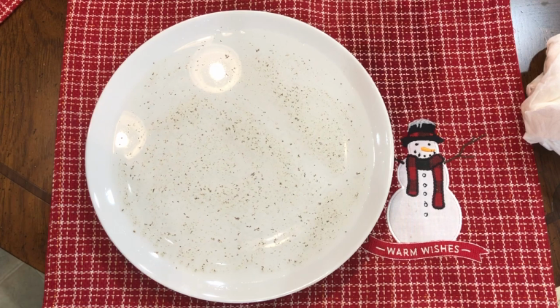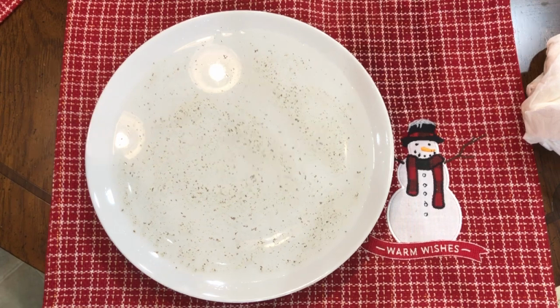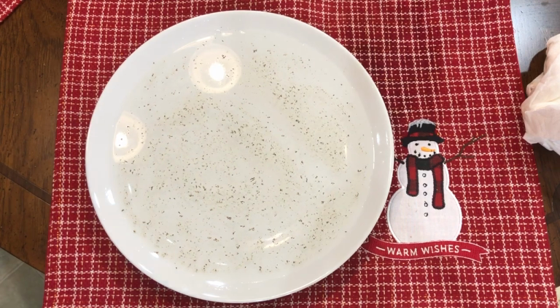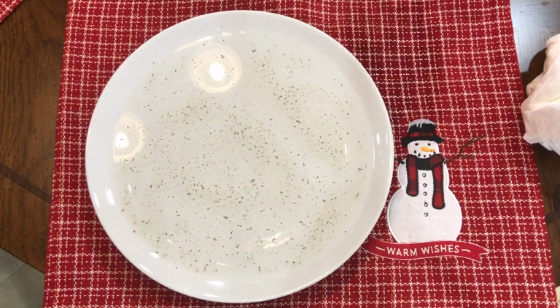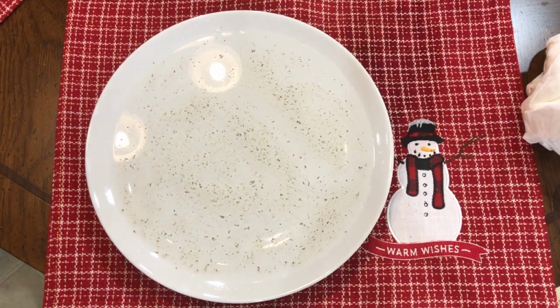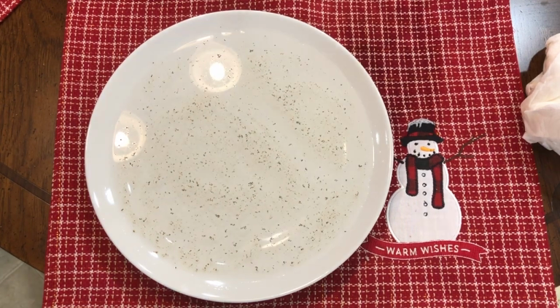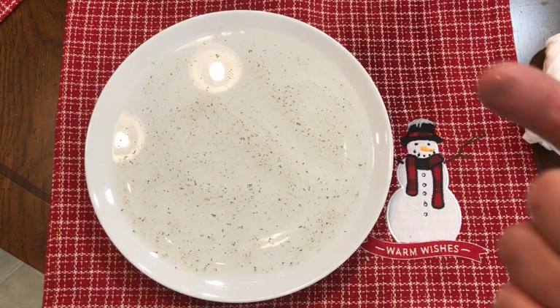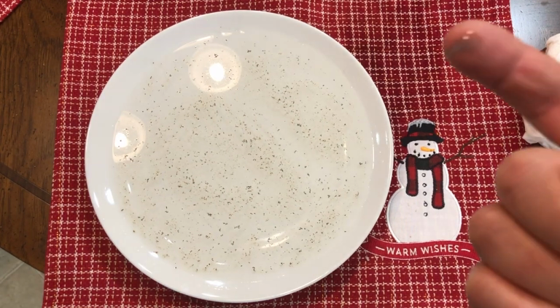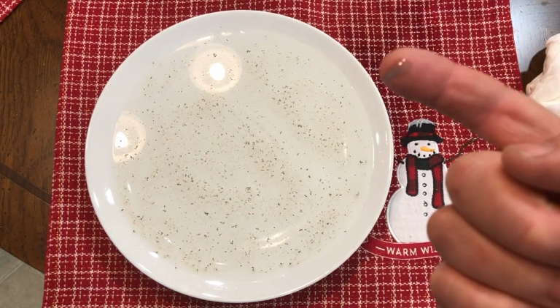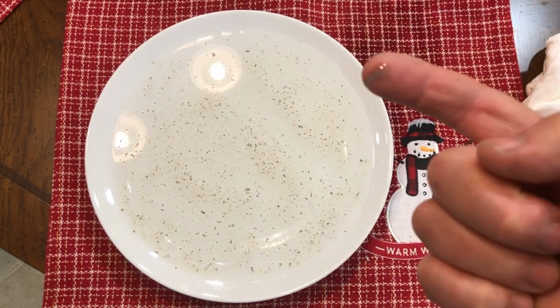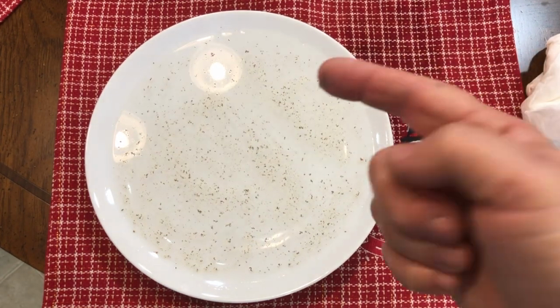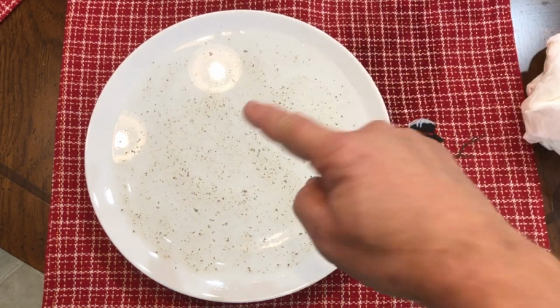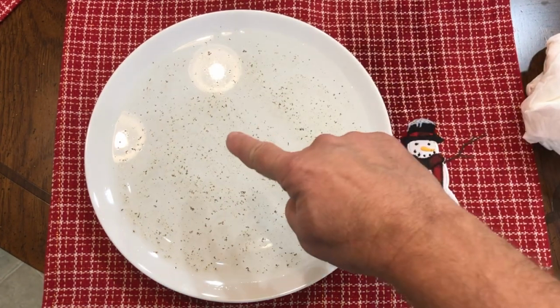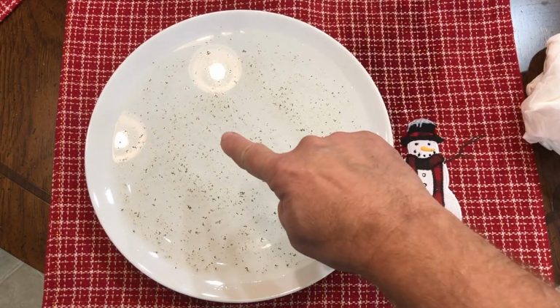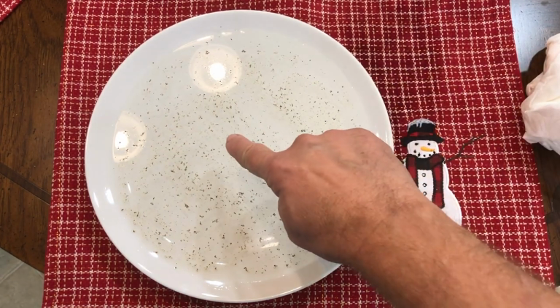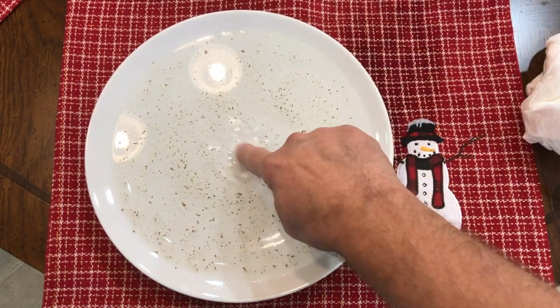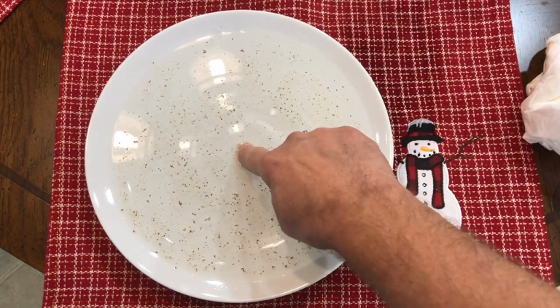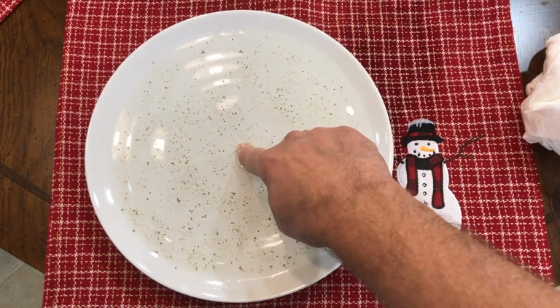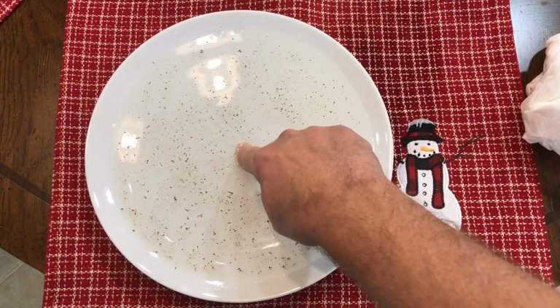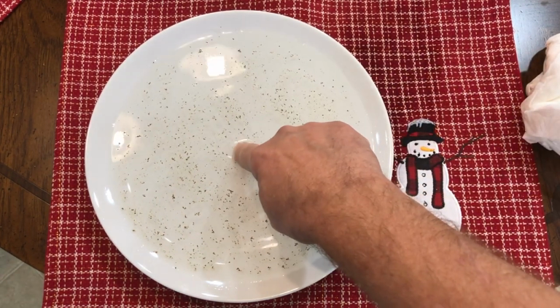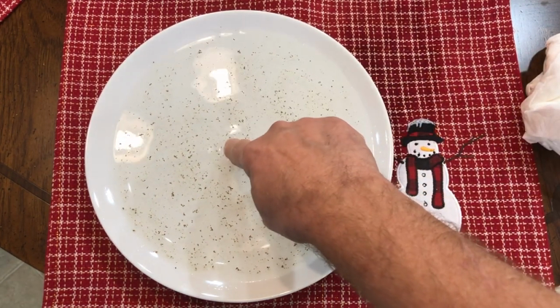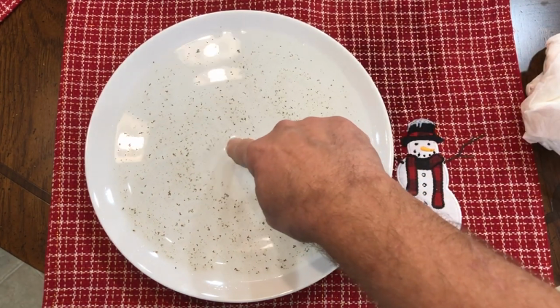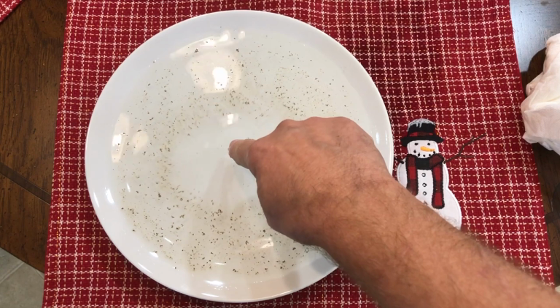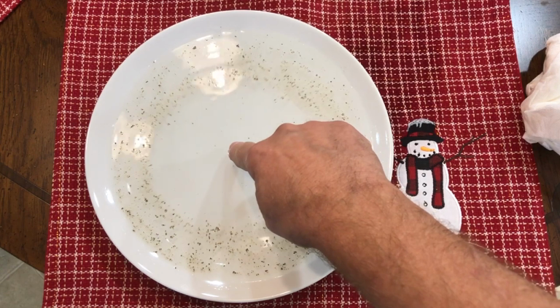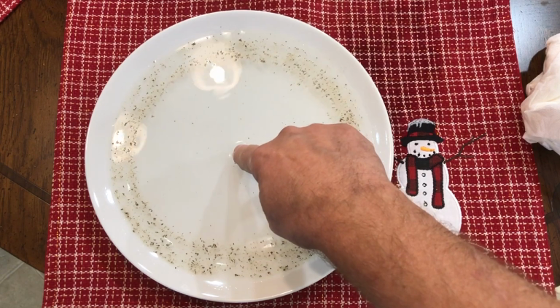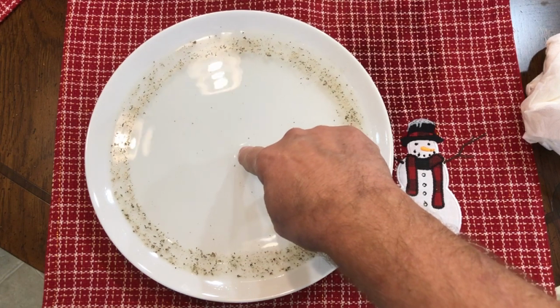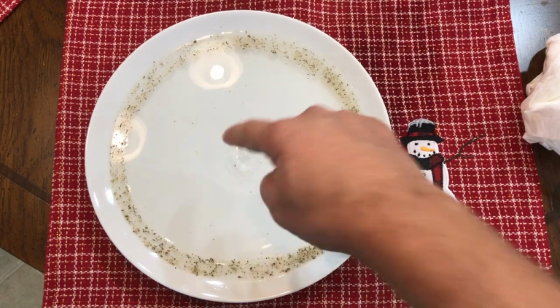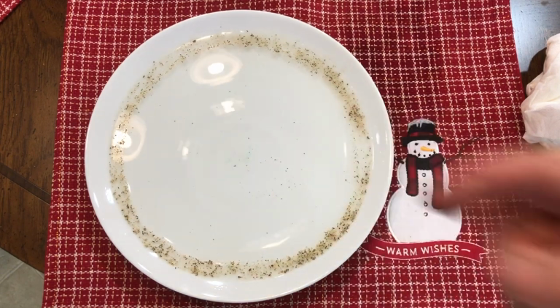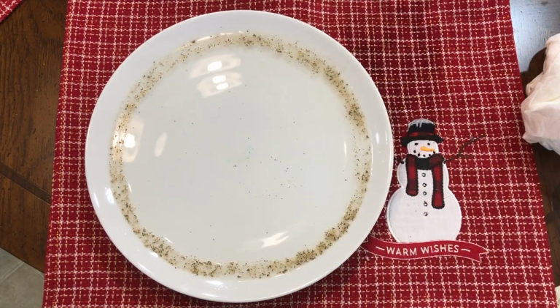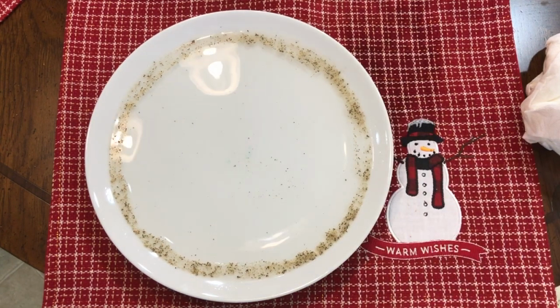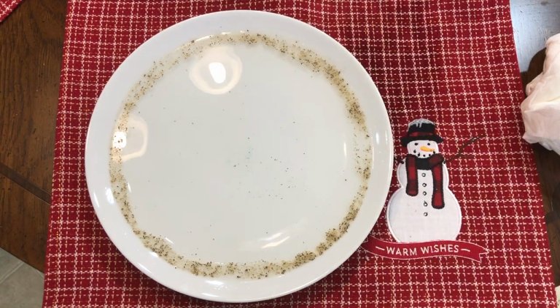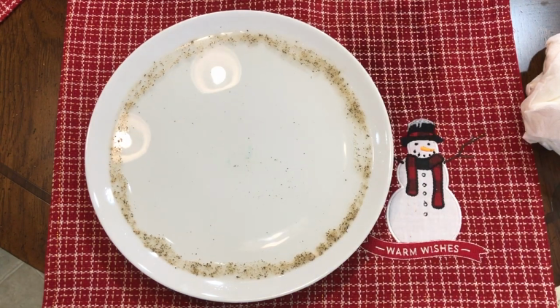In this experiment I'm using less pepper, so you'll see it shoot all the way to the sides. If I use more pepper, it's not going to shoot all the way to the sides.